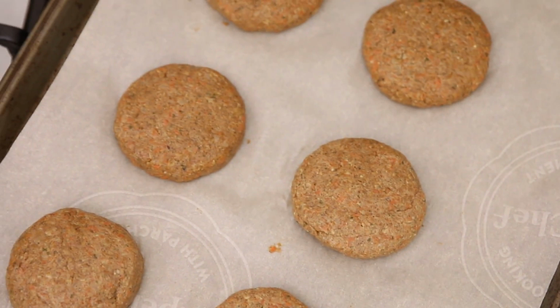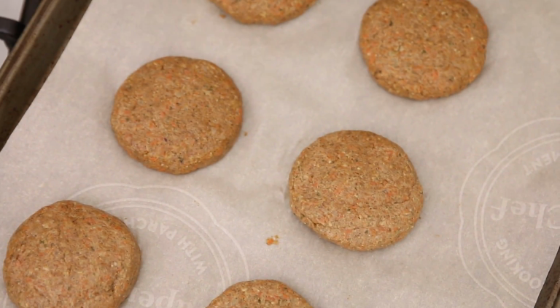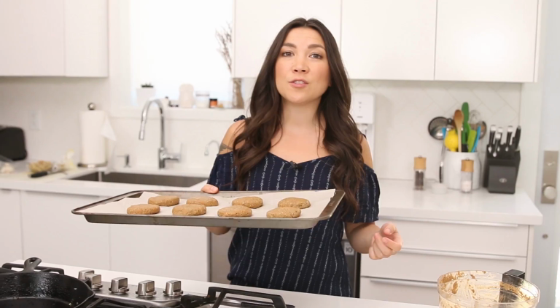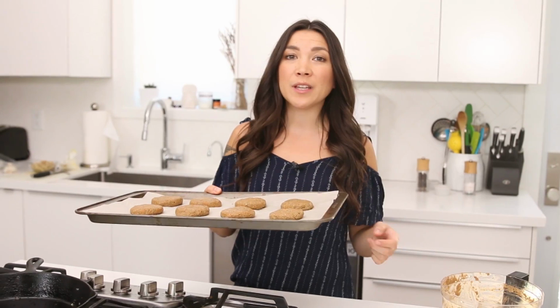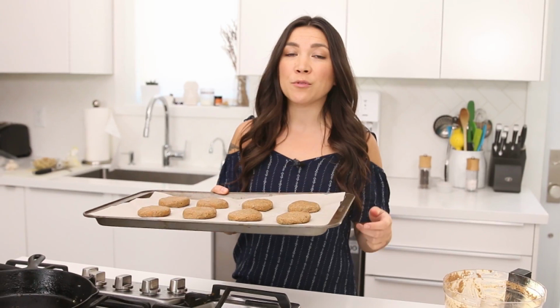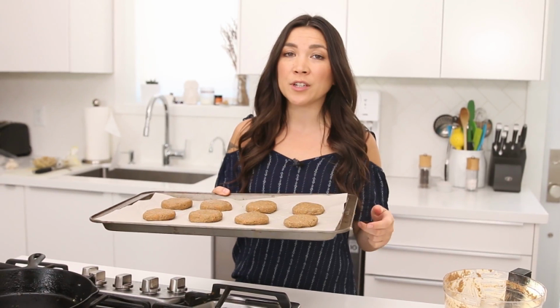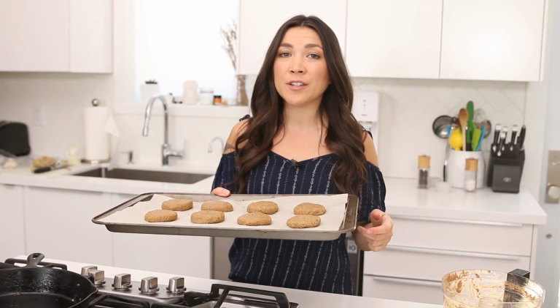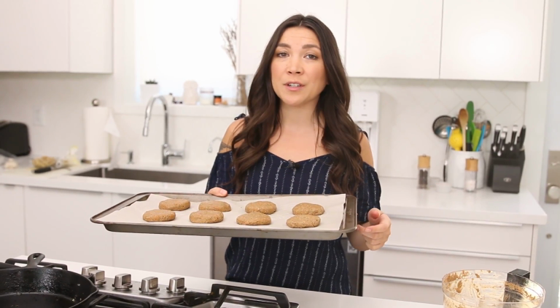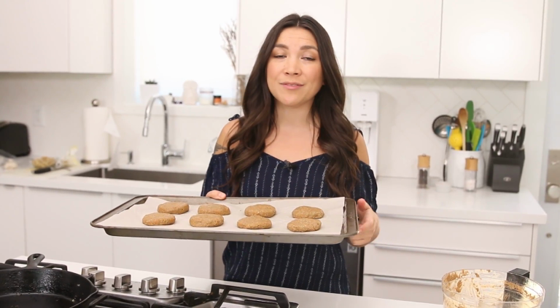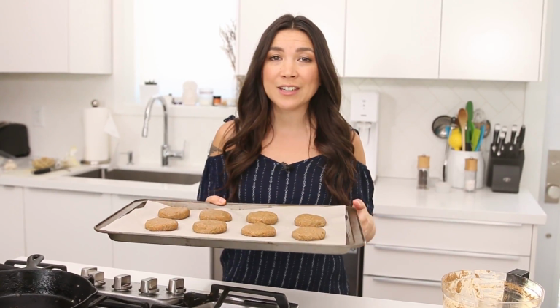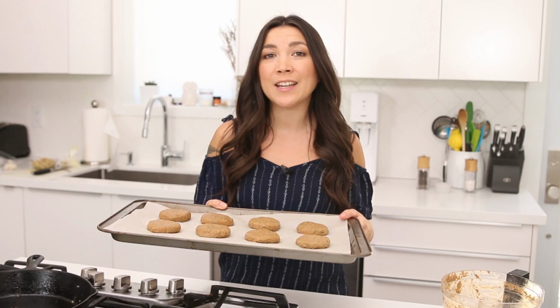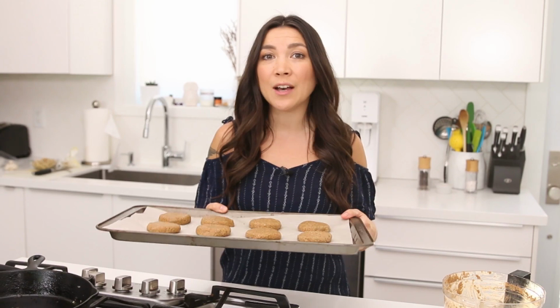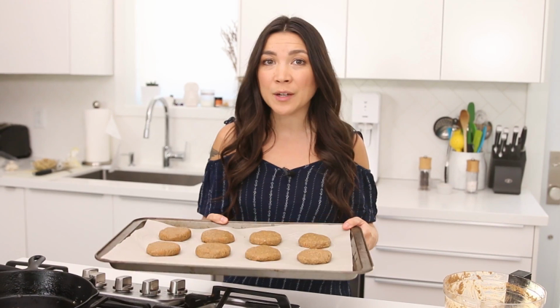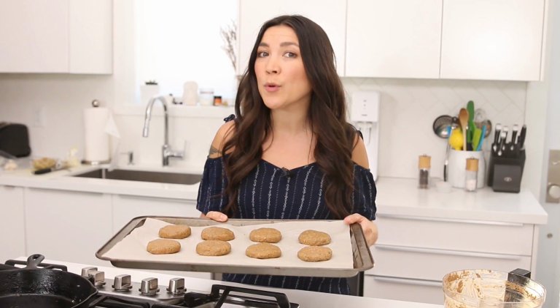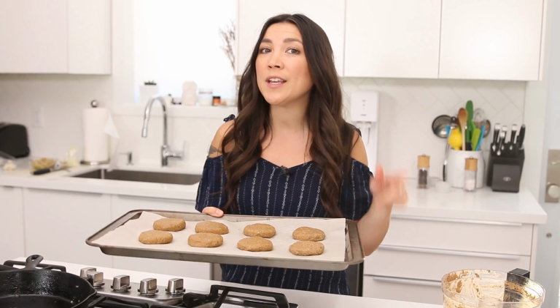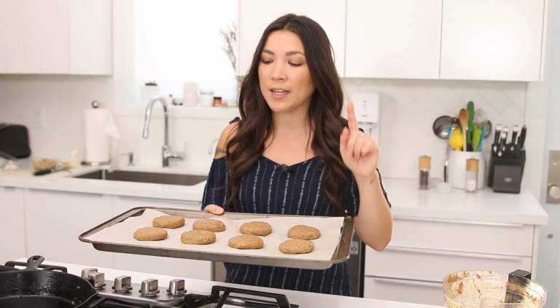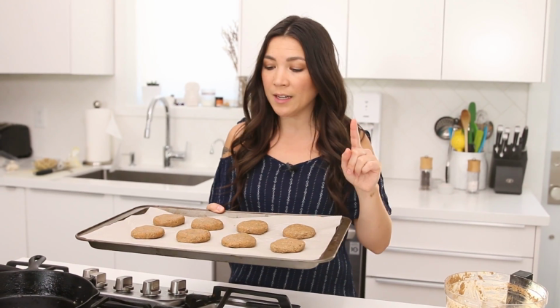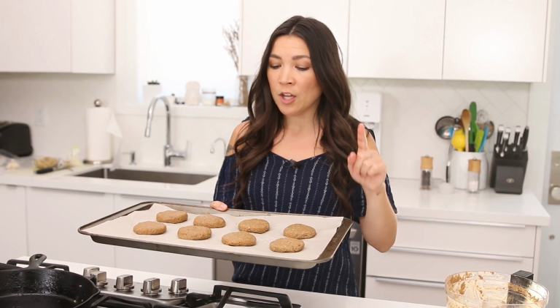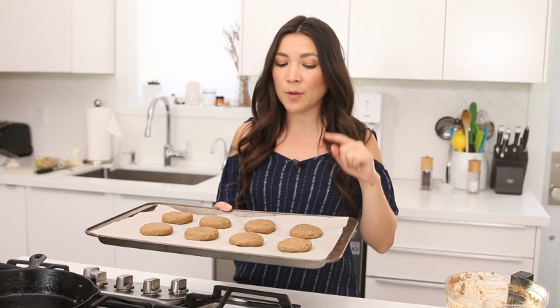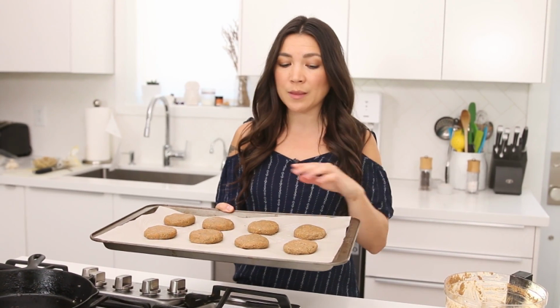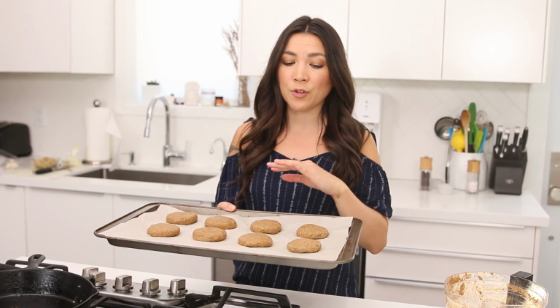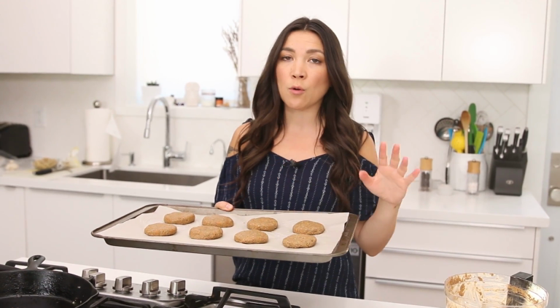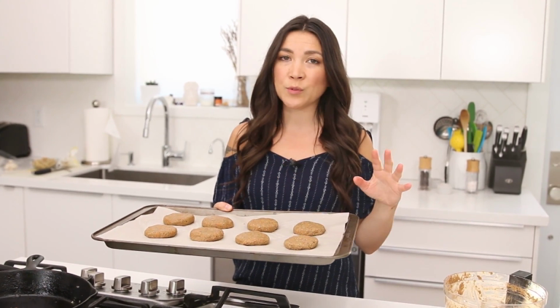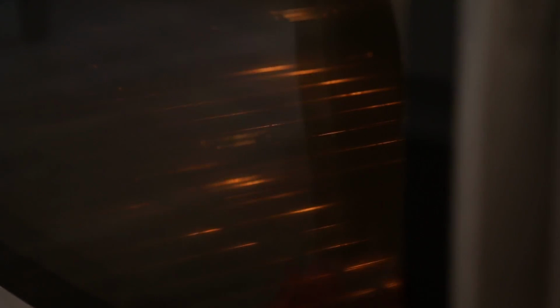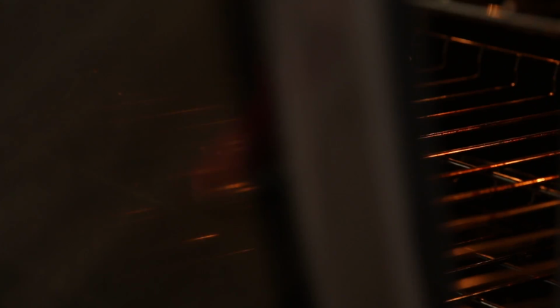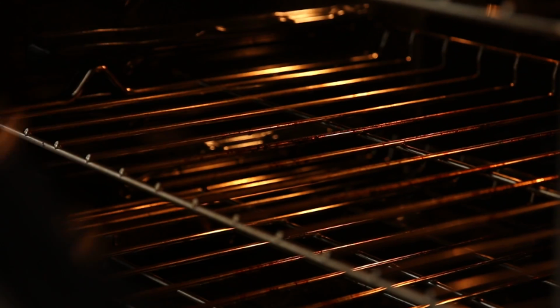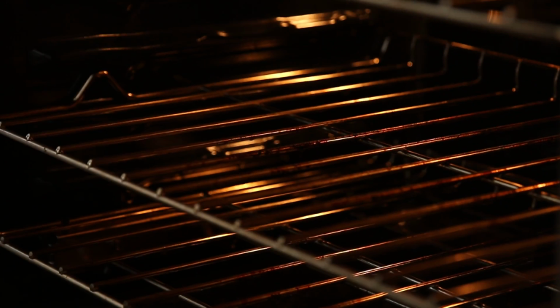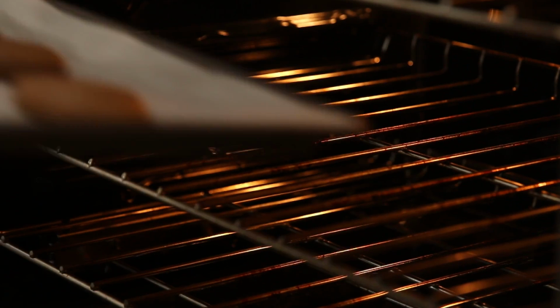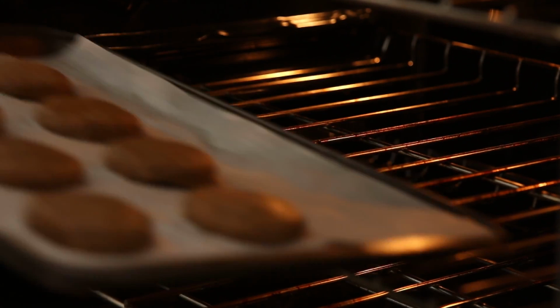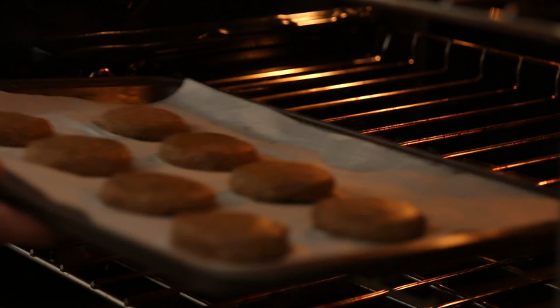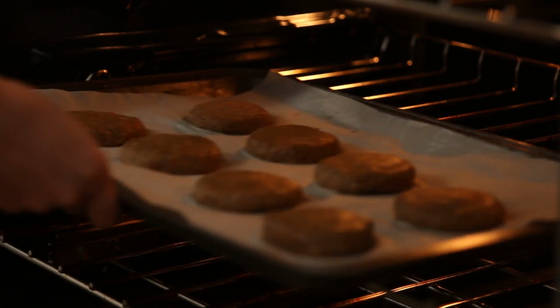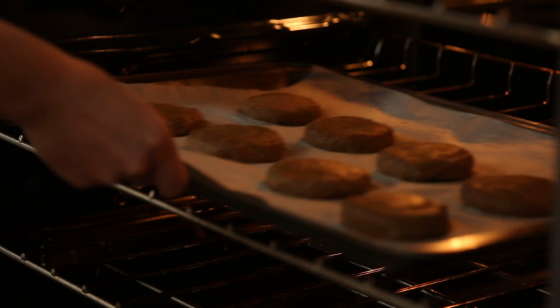These are going in a 400 degree Fahrenheit oven, preheated. You're gonna bake them for a total of 25 minutes, but flip them over halfway through.